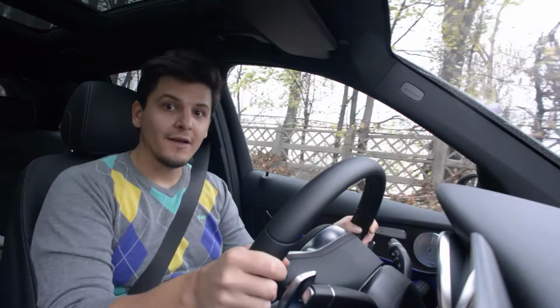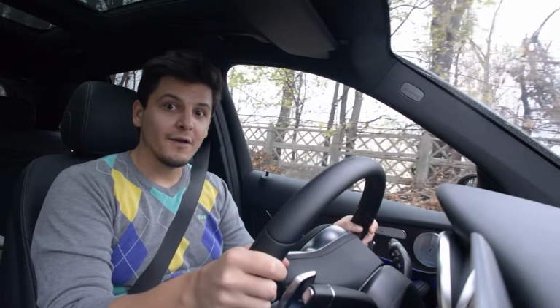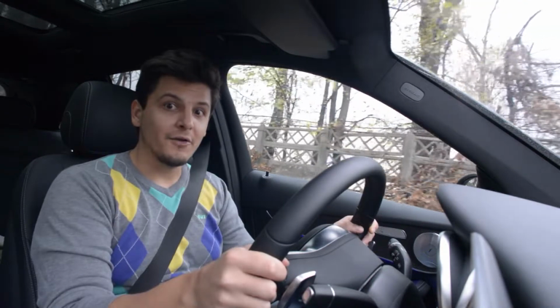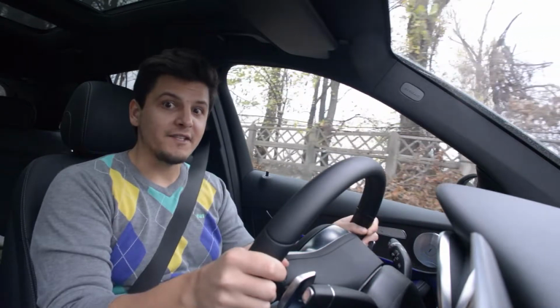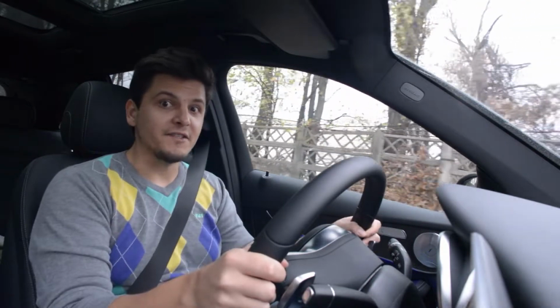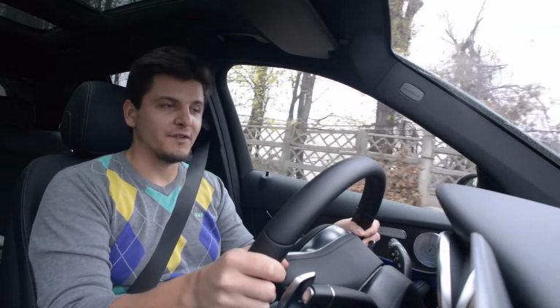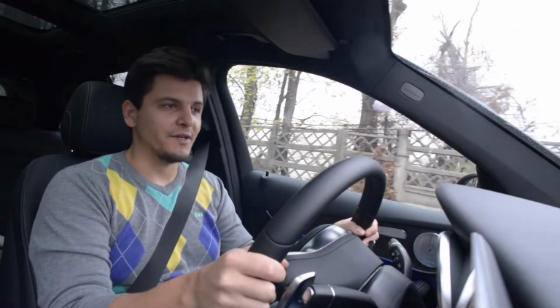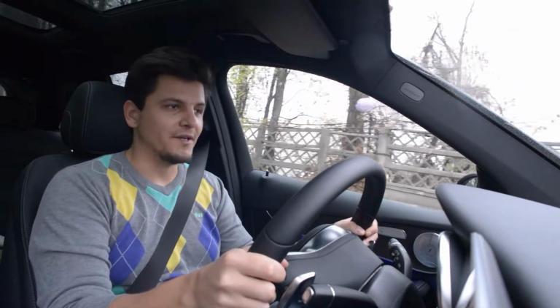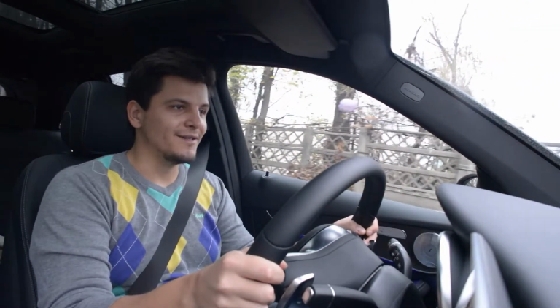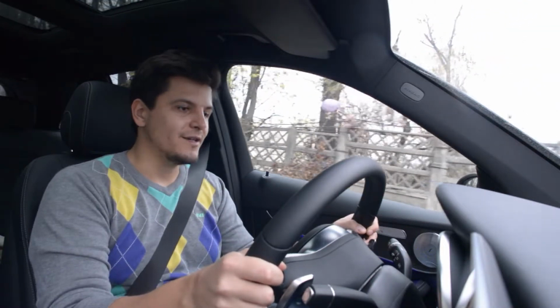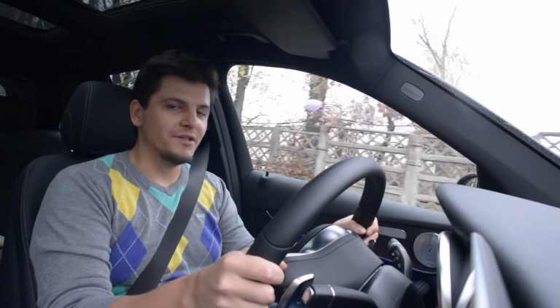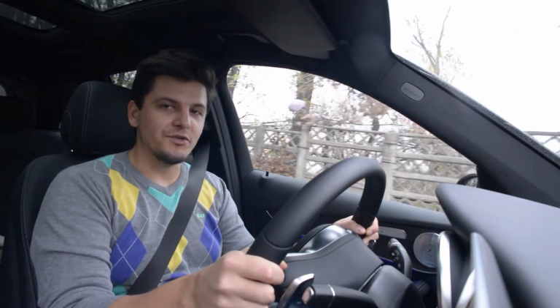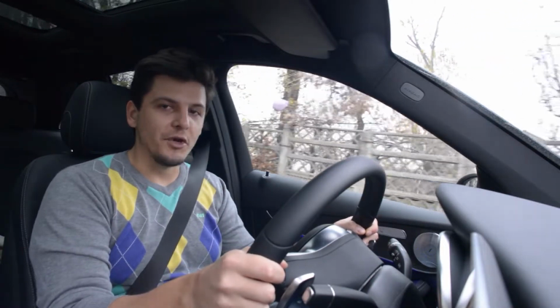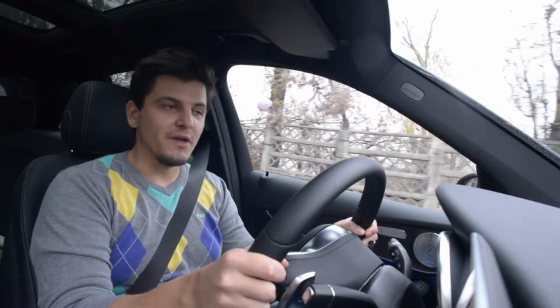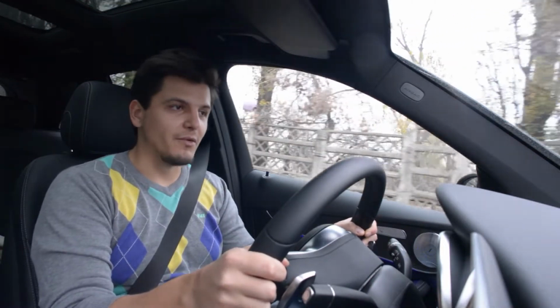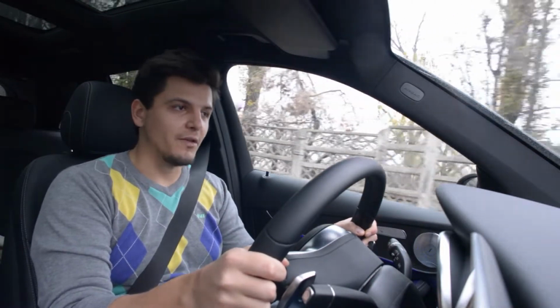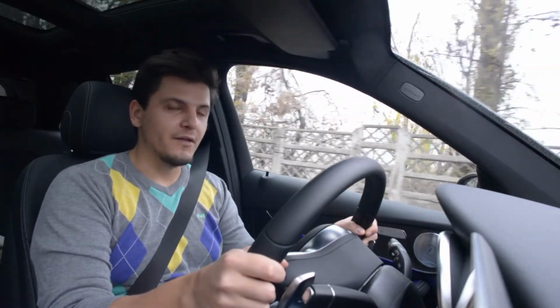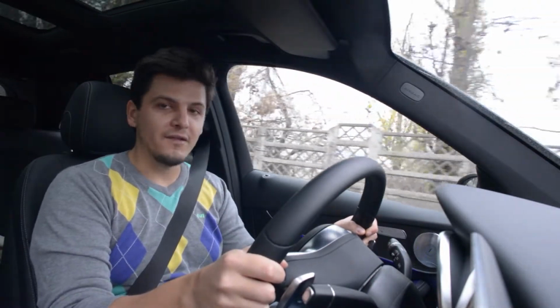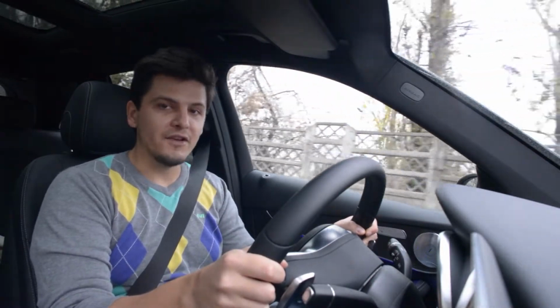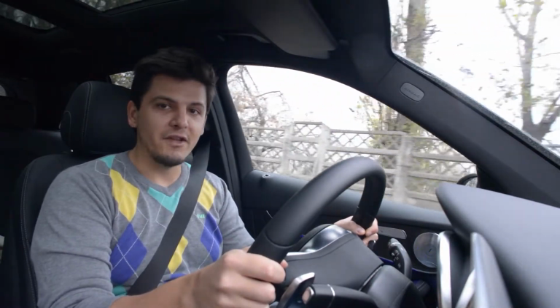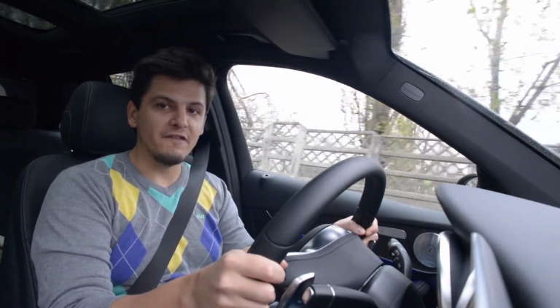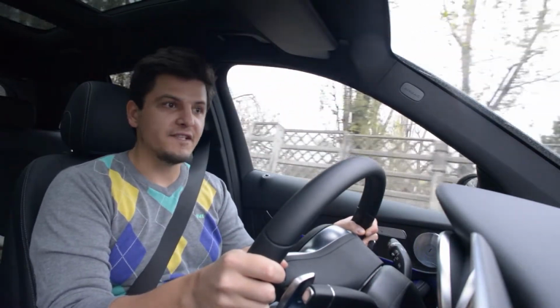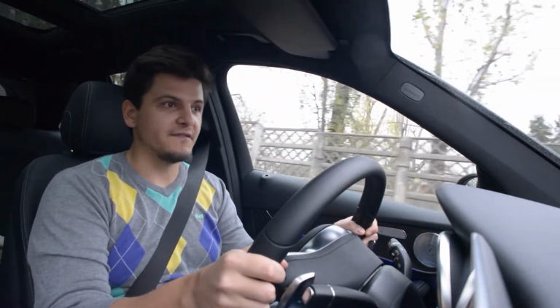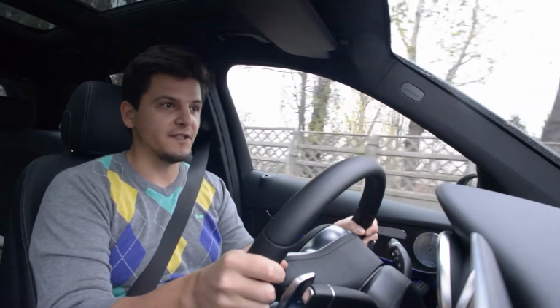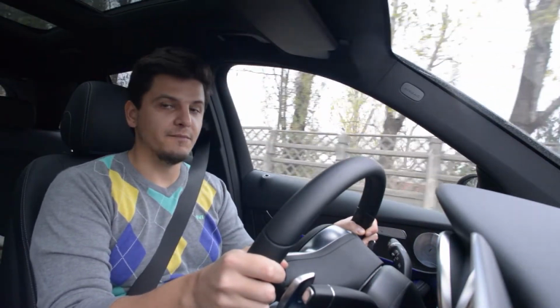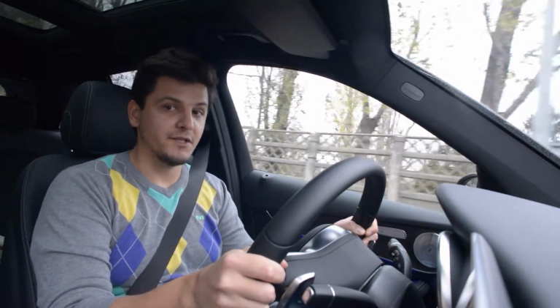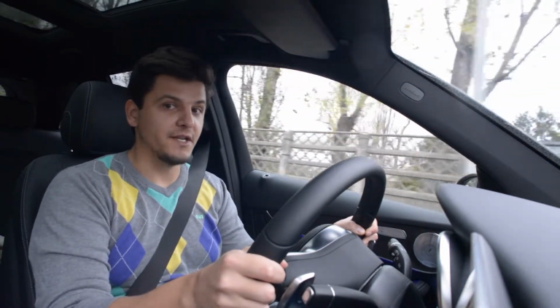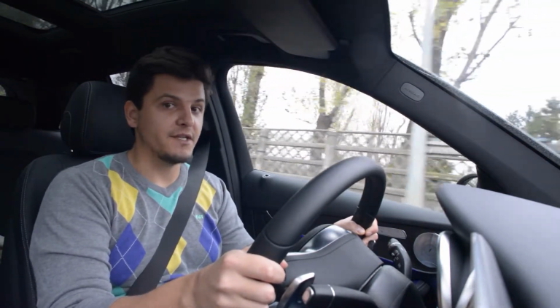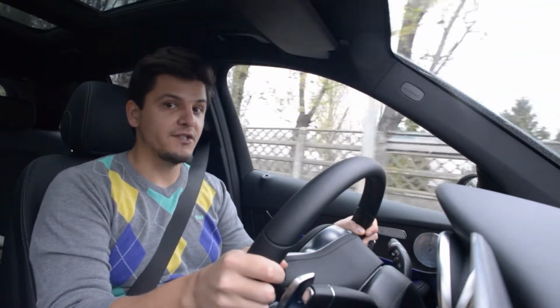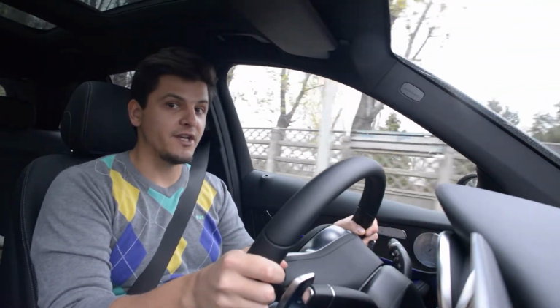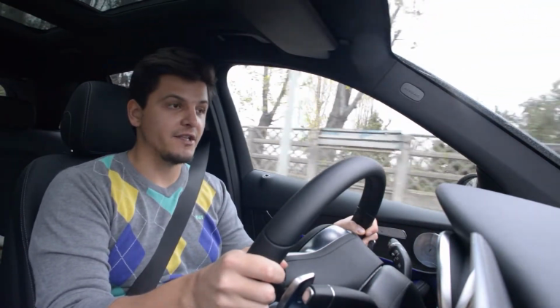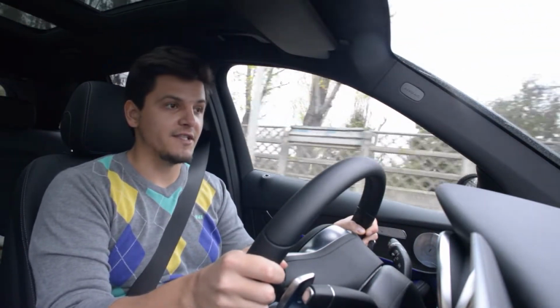Greetings viewer, you join me aboard the newly facelifted Mercedes GLC.